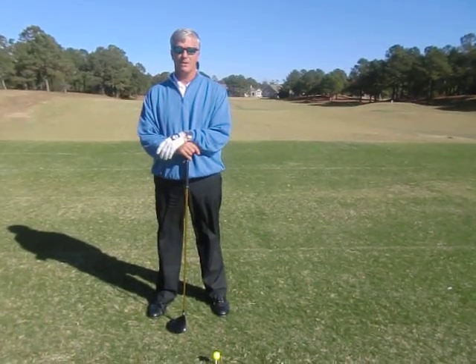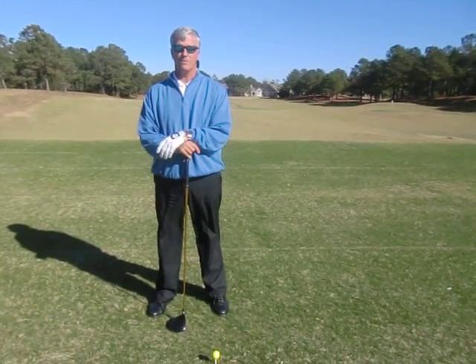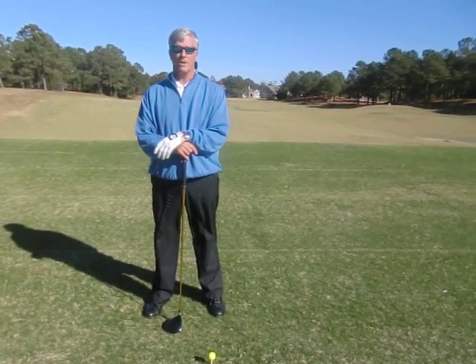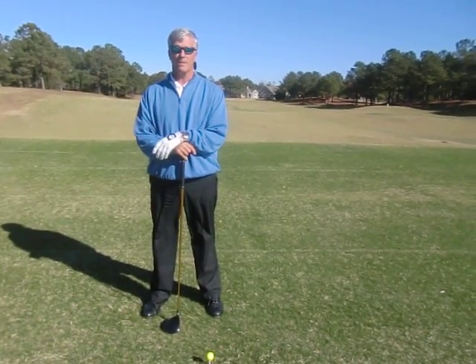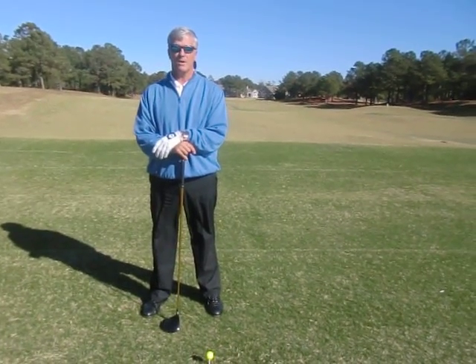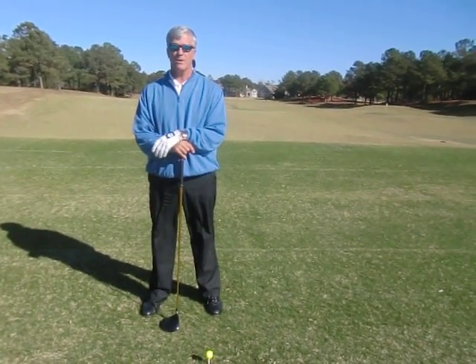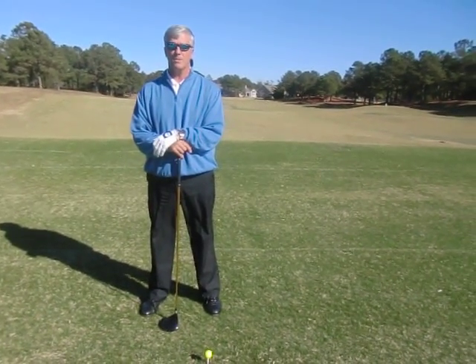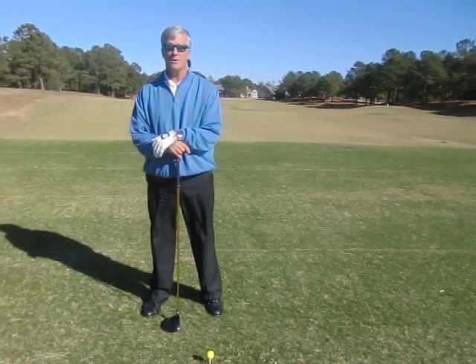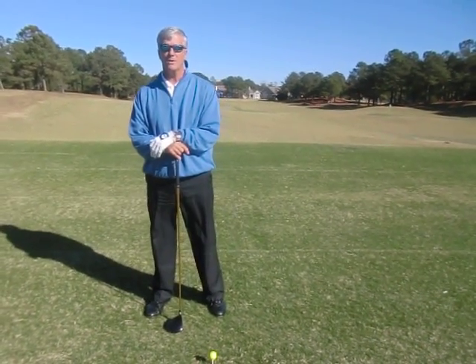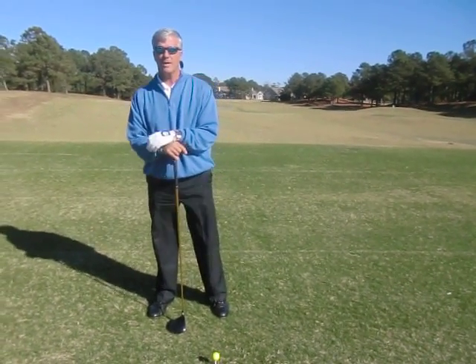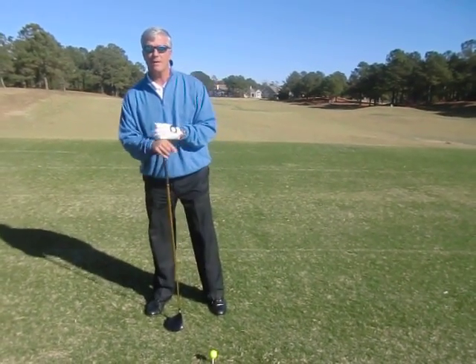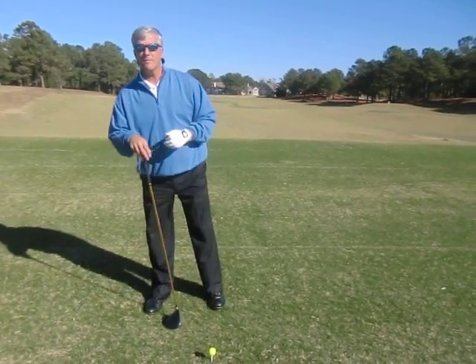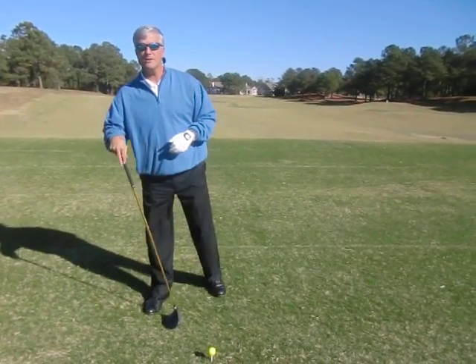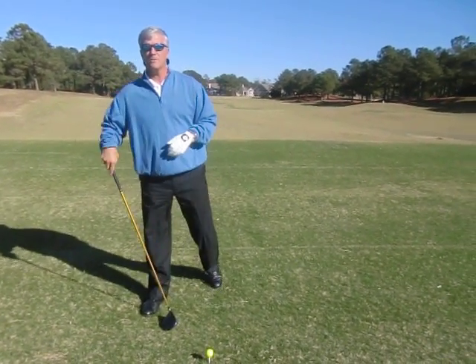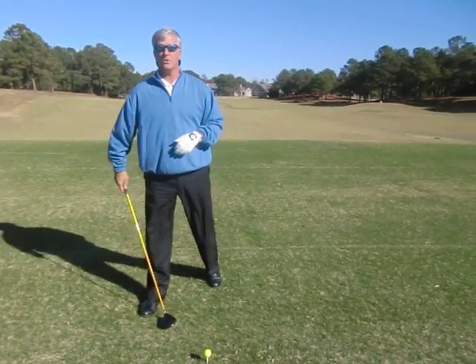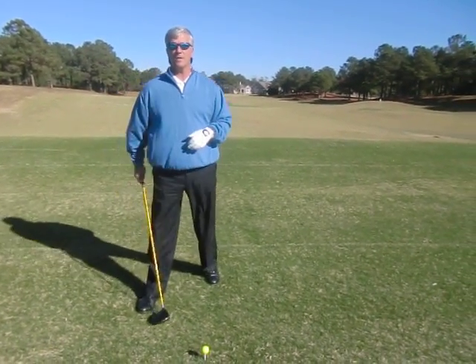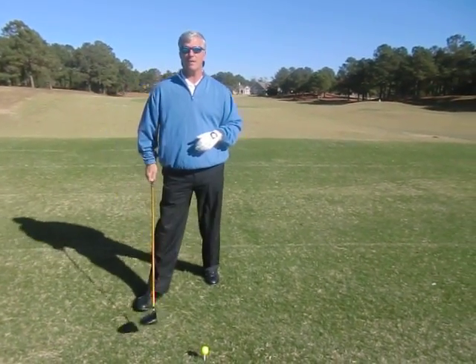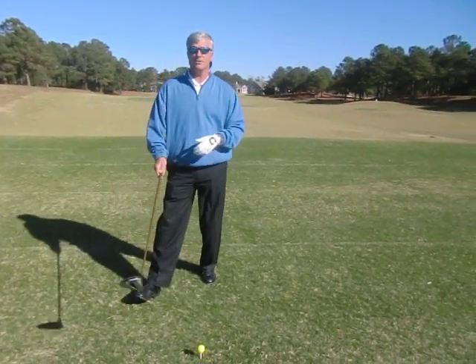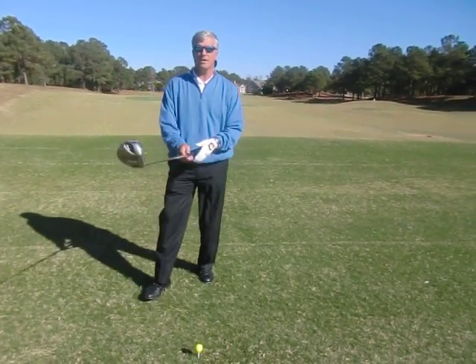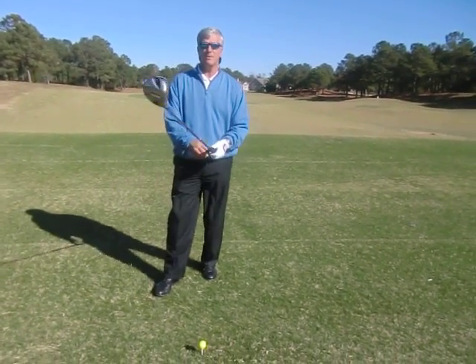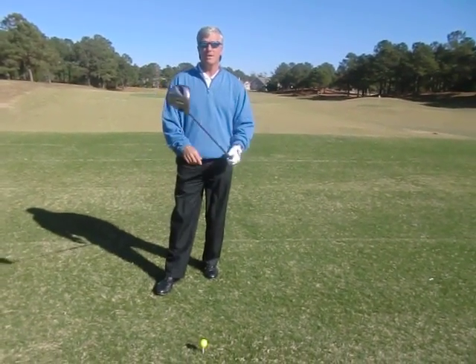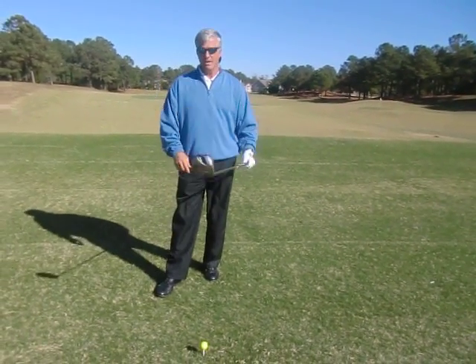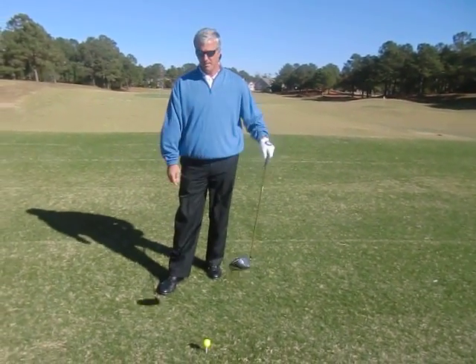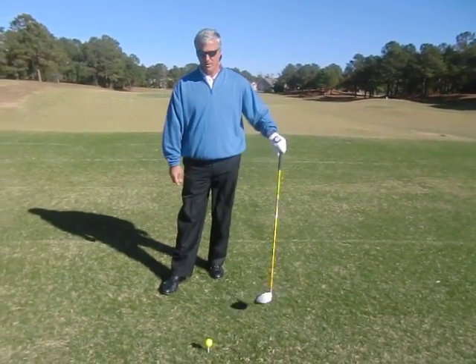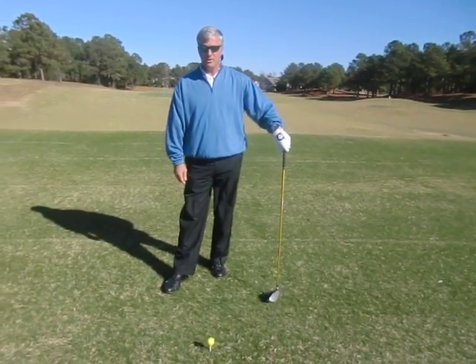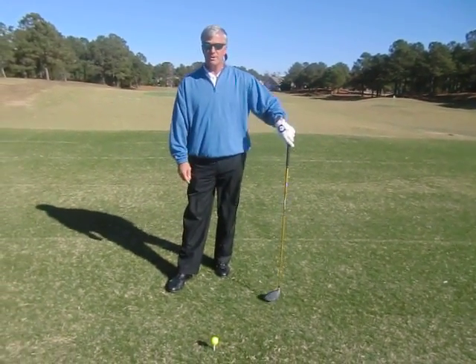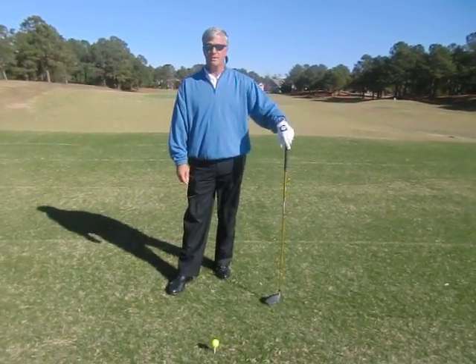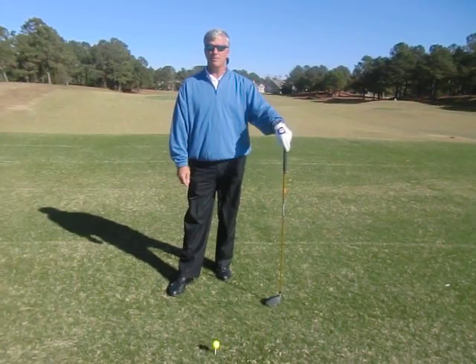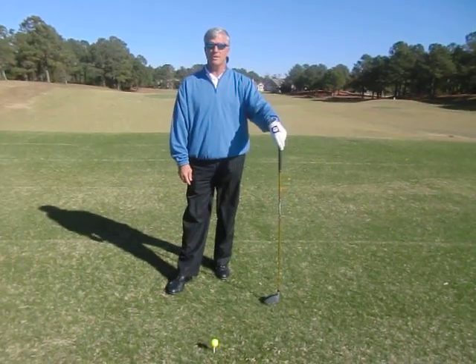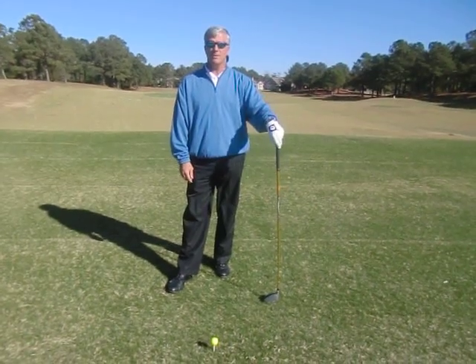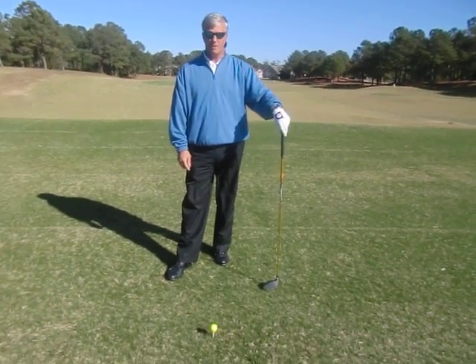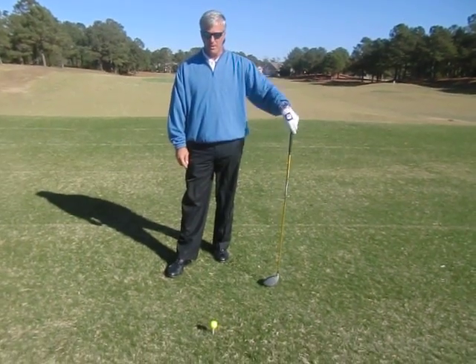Good morning. I'm Robert Loper, head golf professional at Porter's Net Country Club. I'm here with your December tip of the month.